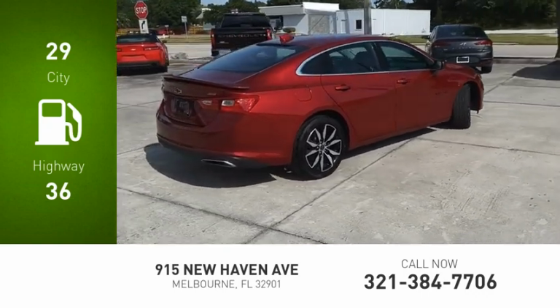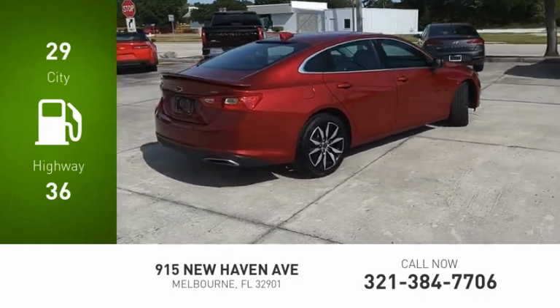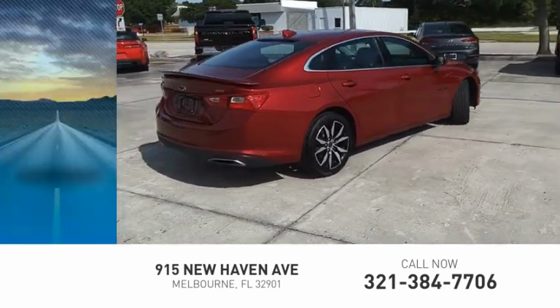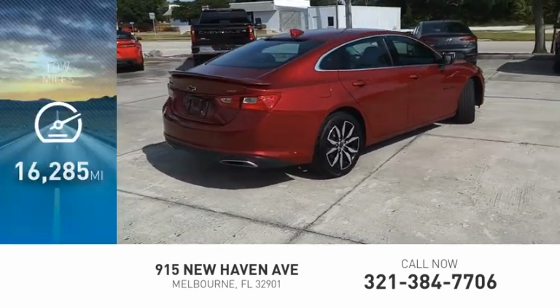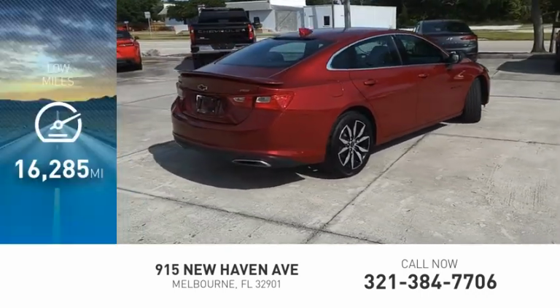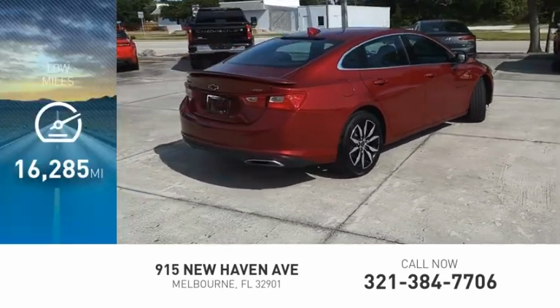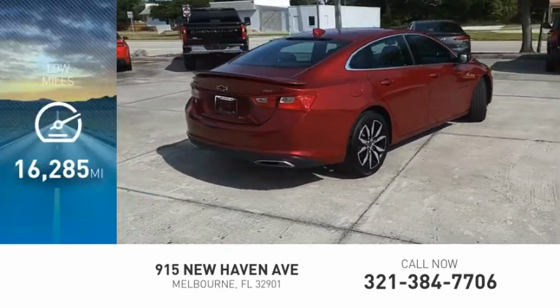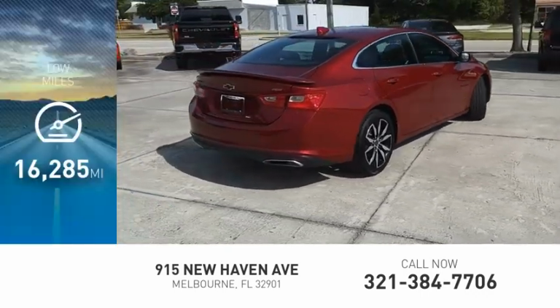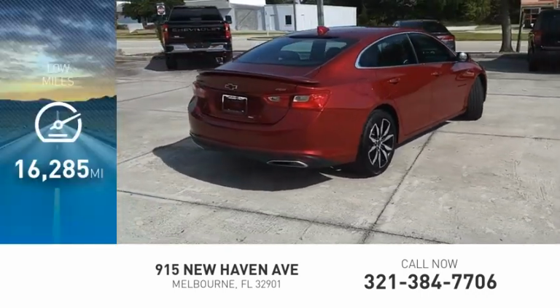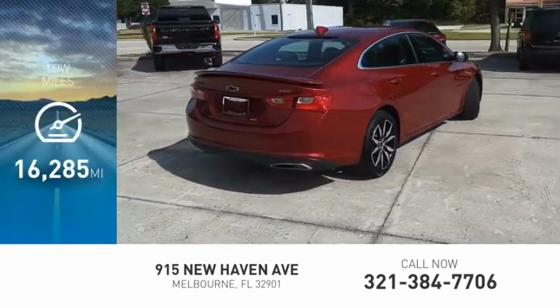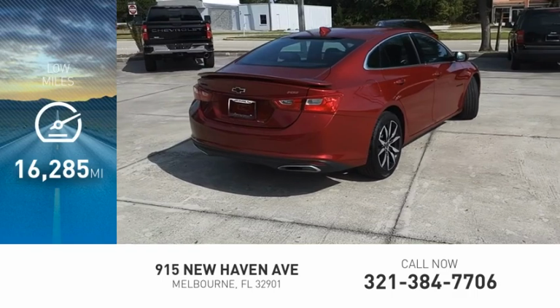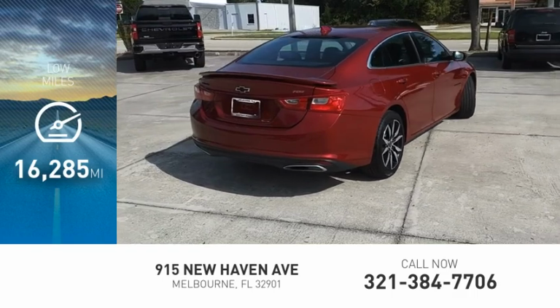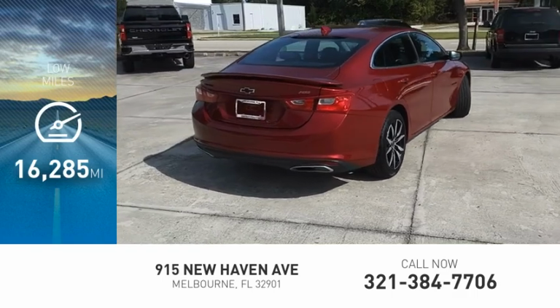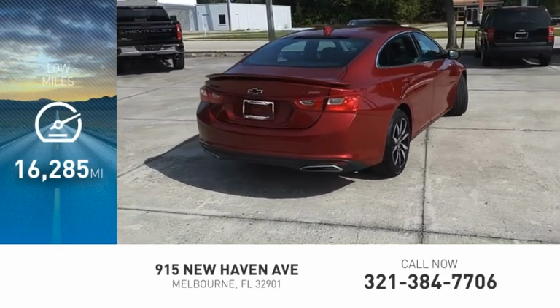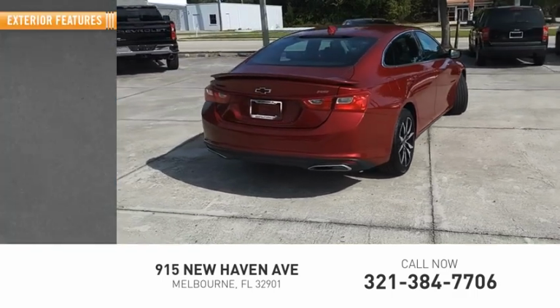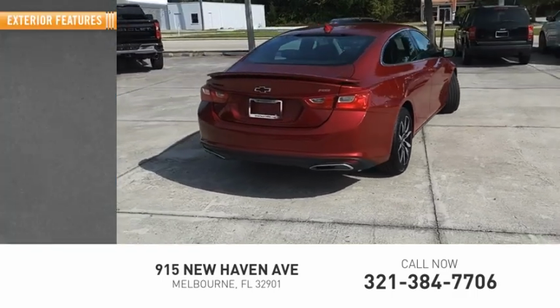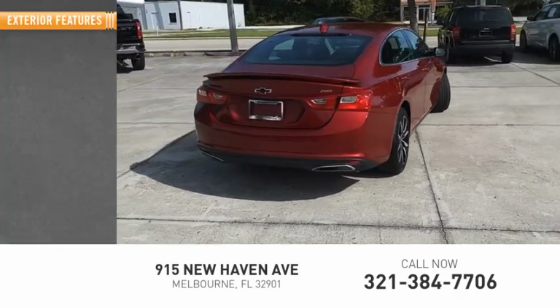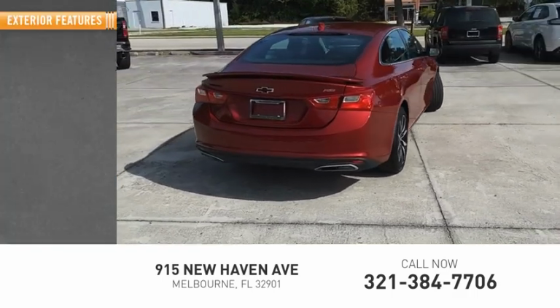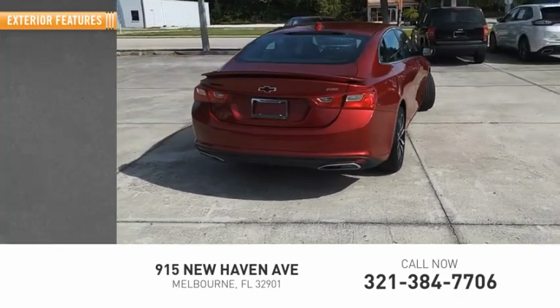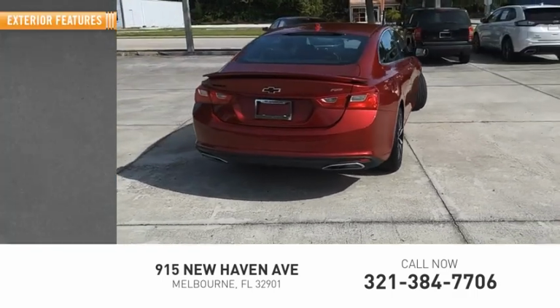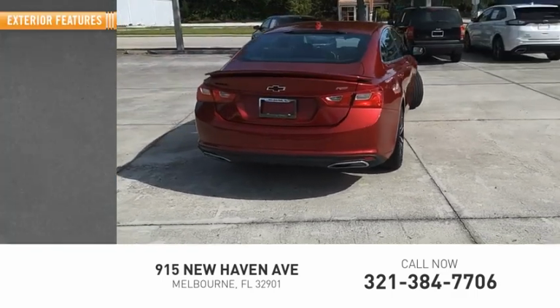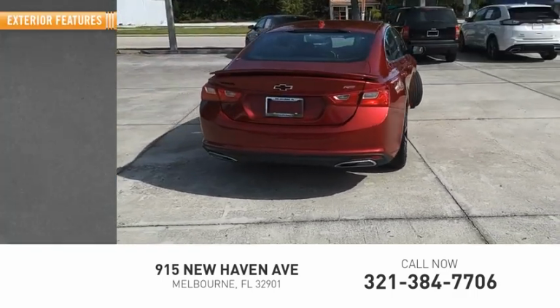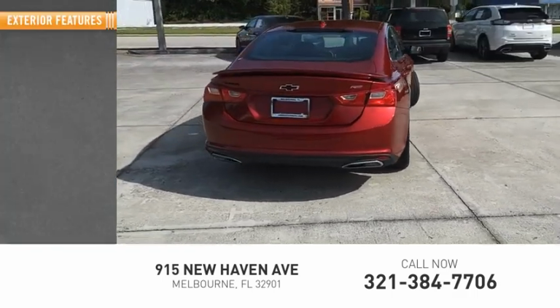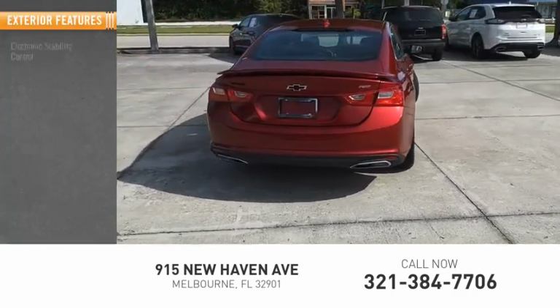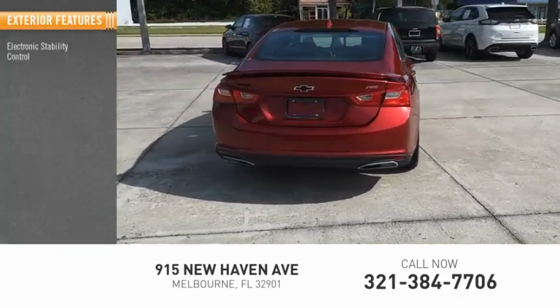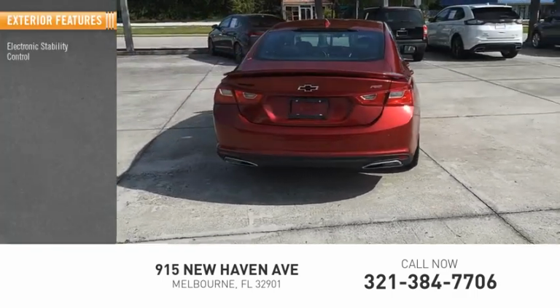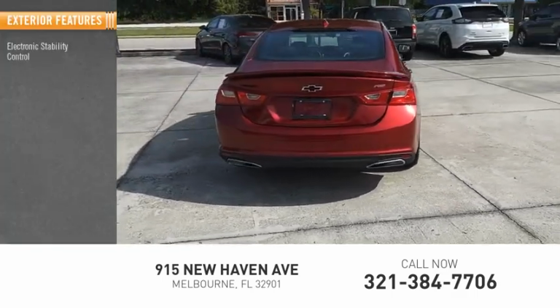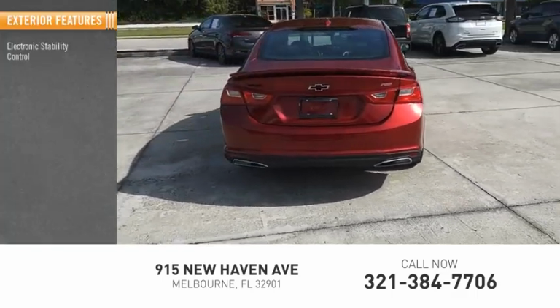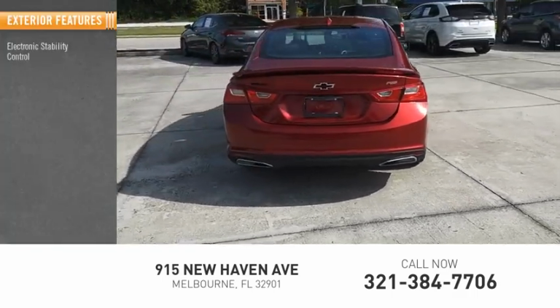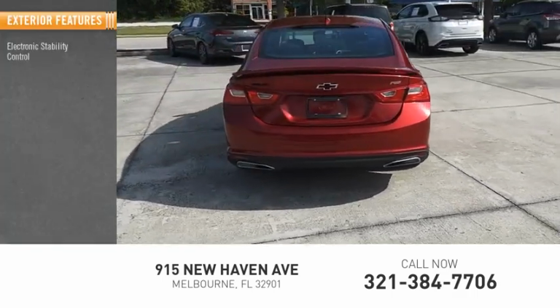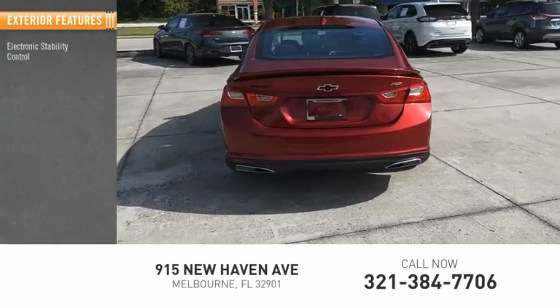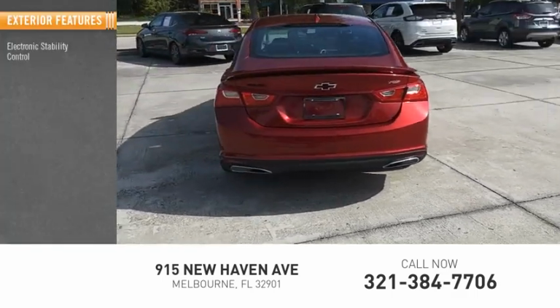This vehicle has less than 20,000 miles. Here are some of this vehicle's great options: electronic stability control,